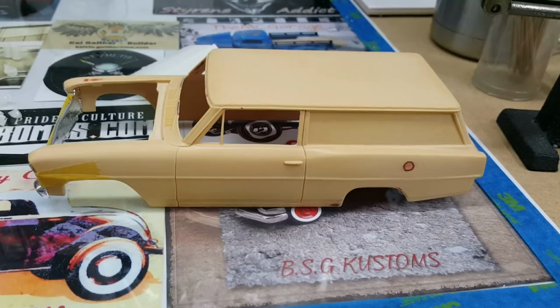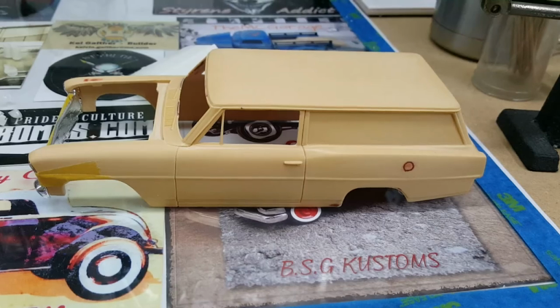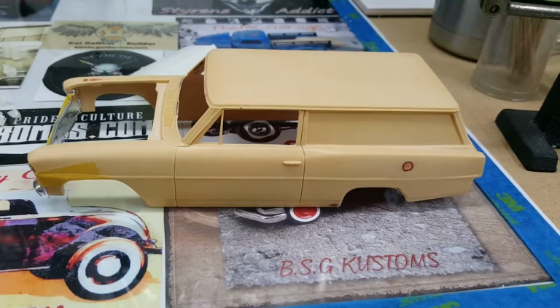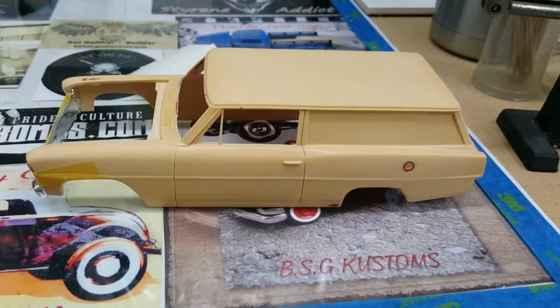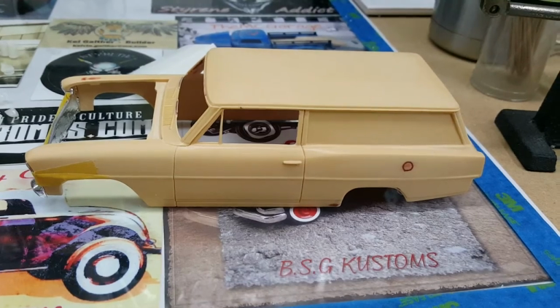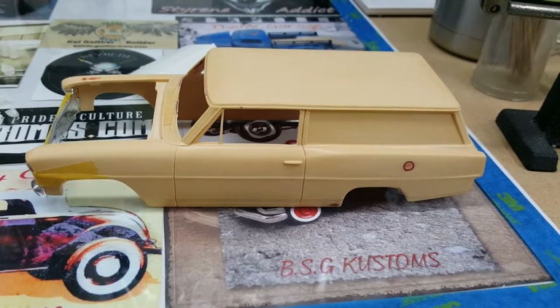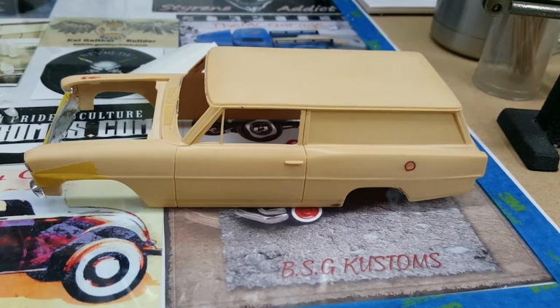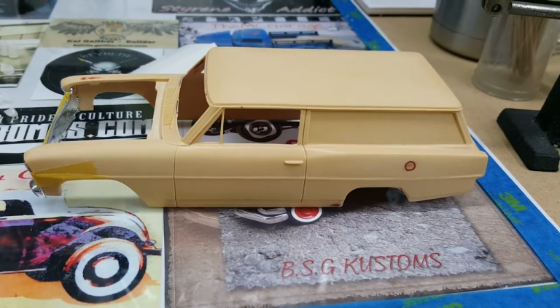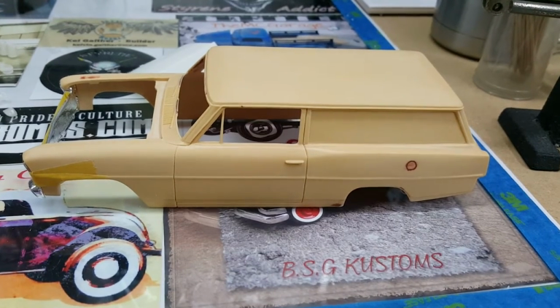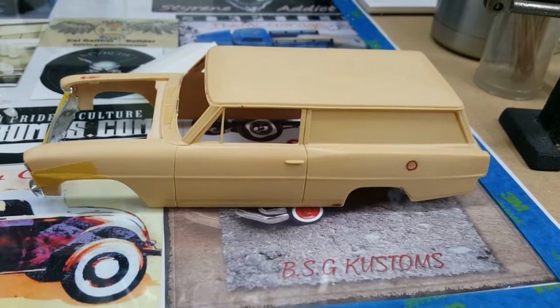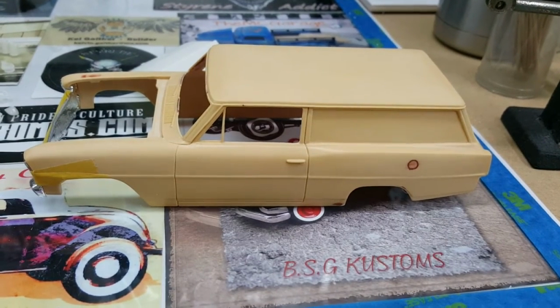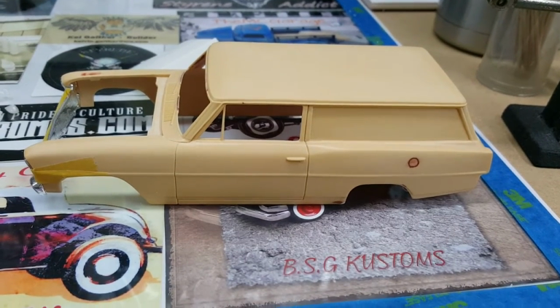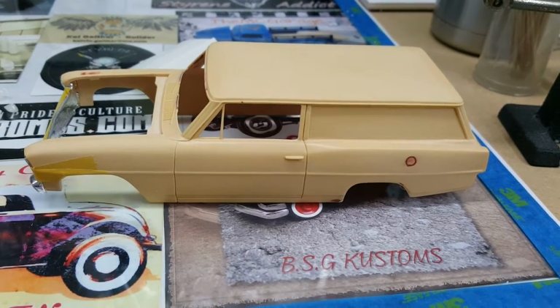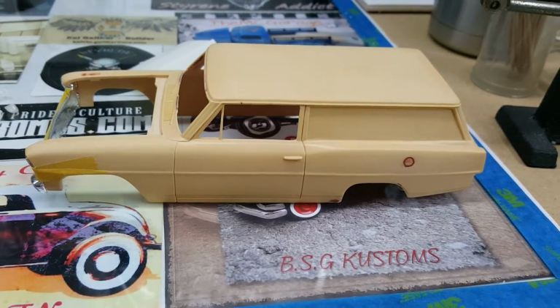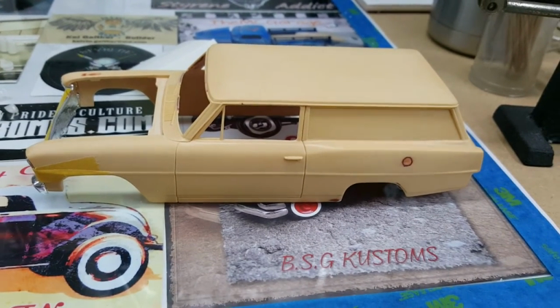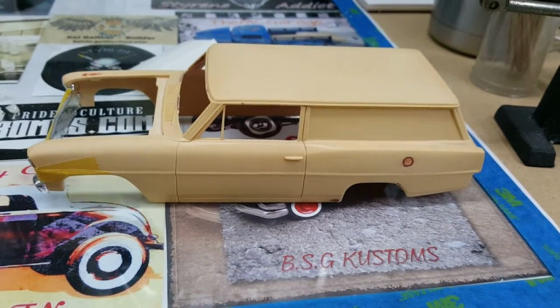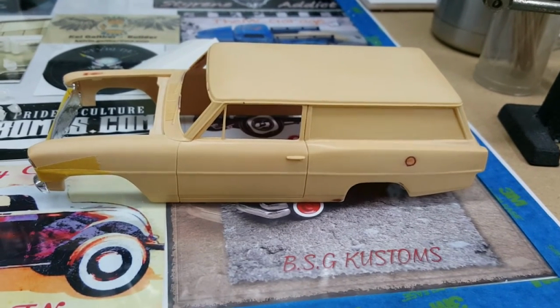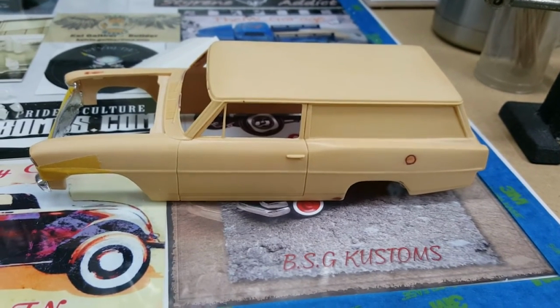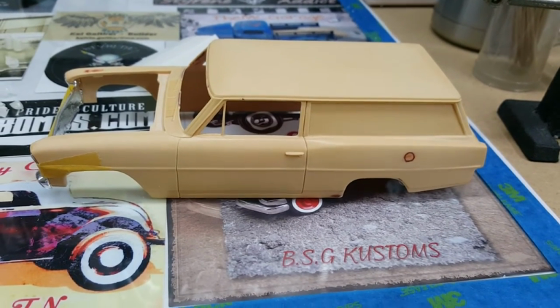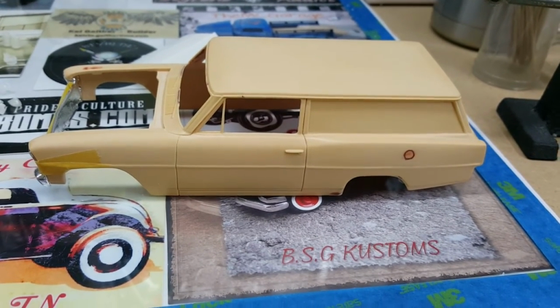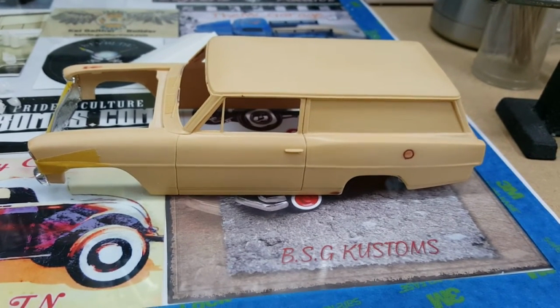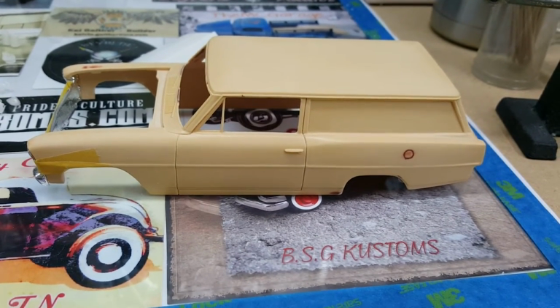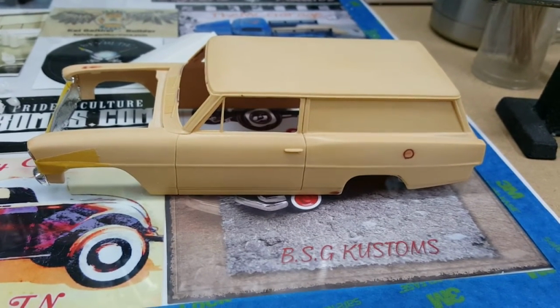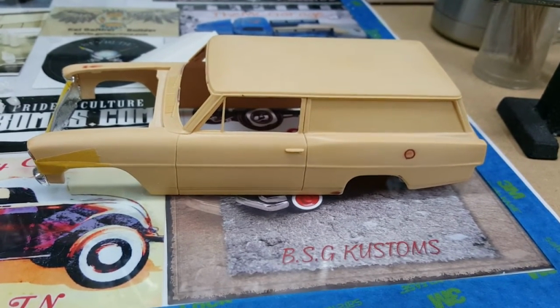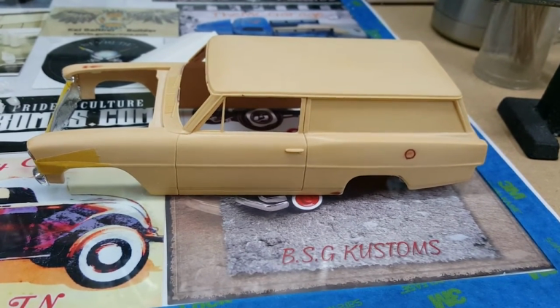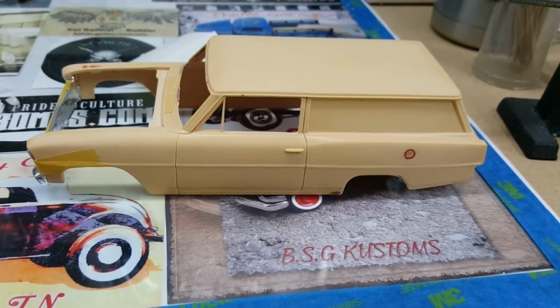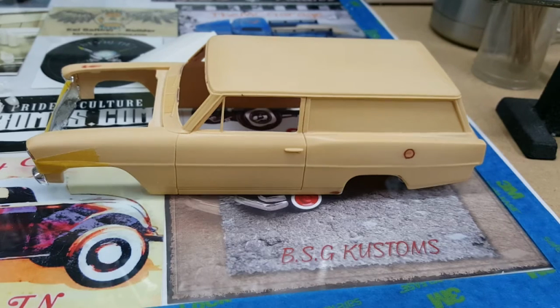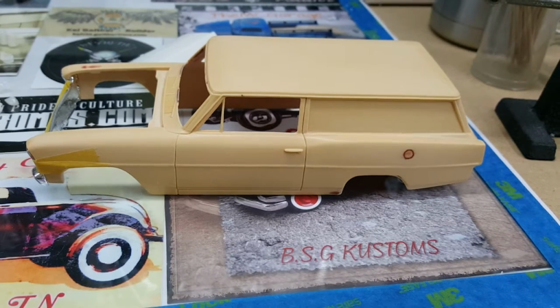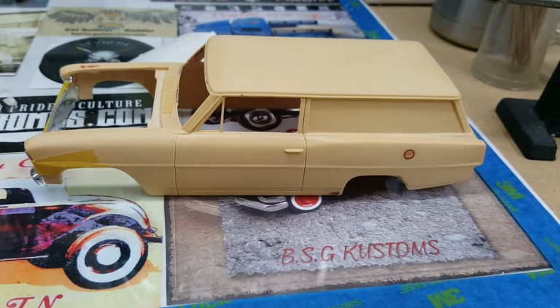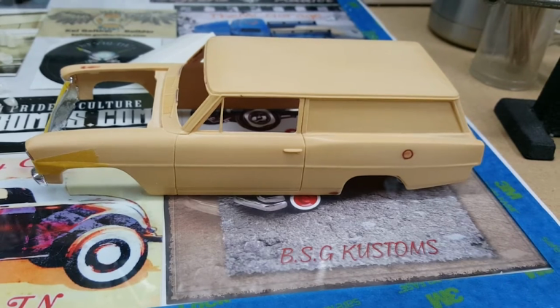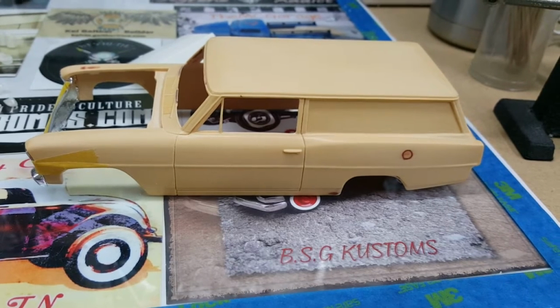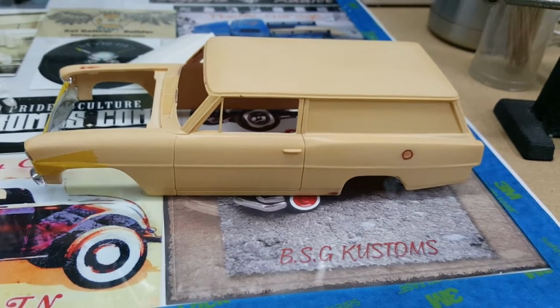Hey guys, it's Freddy with H-Tom Model Shop. In the shop today, Saturday morning.